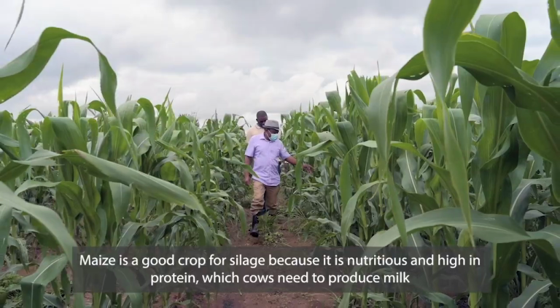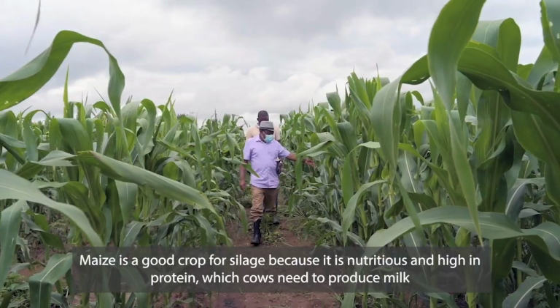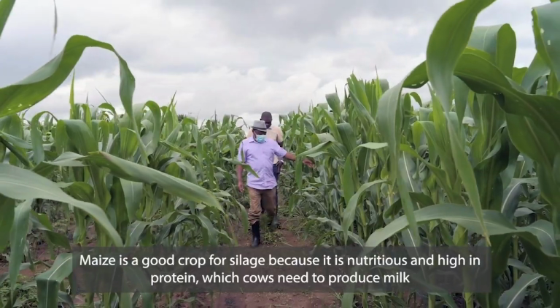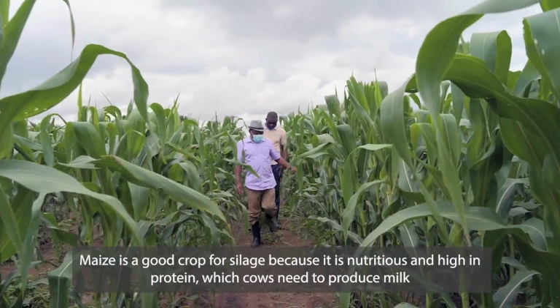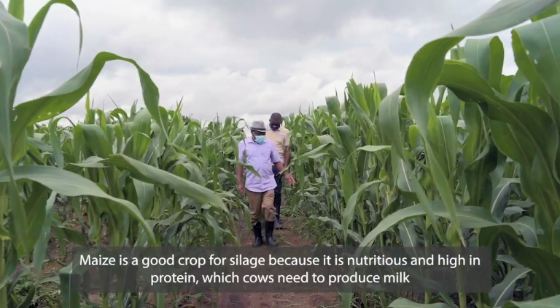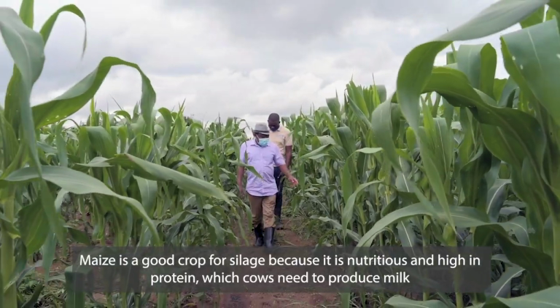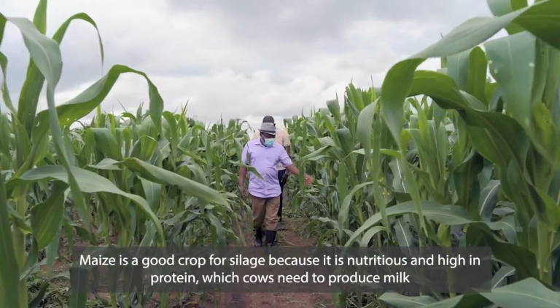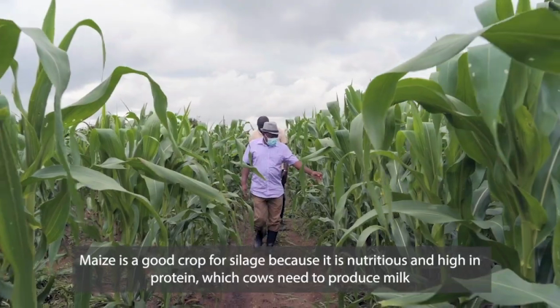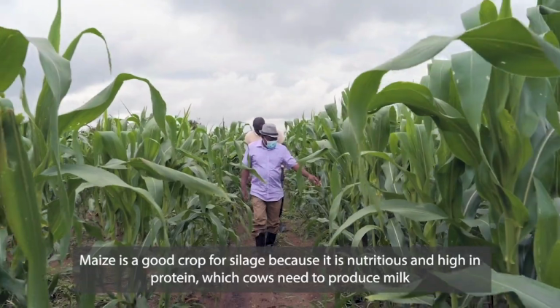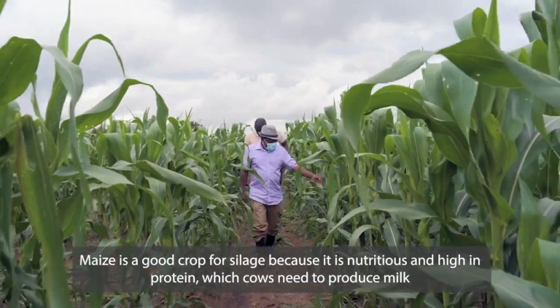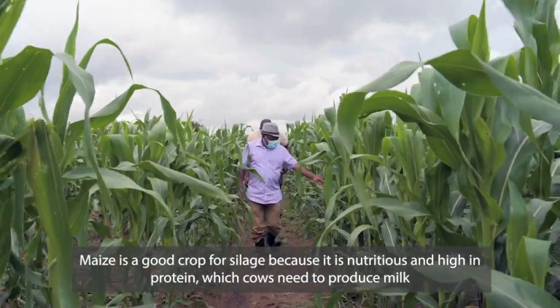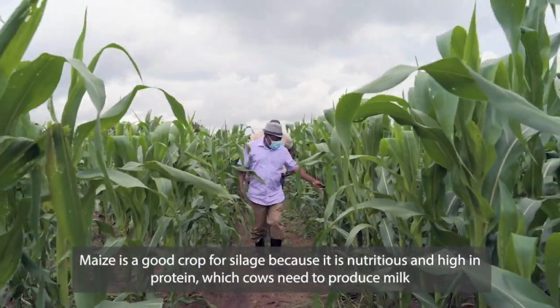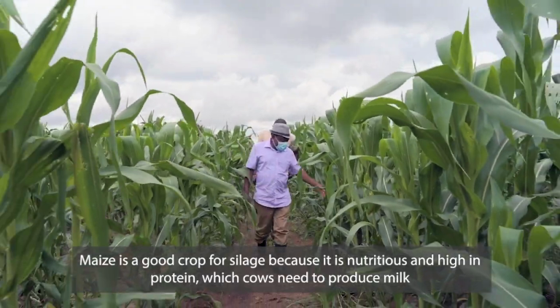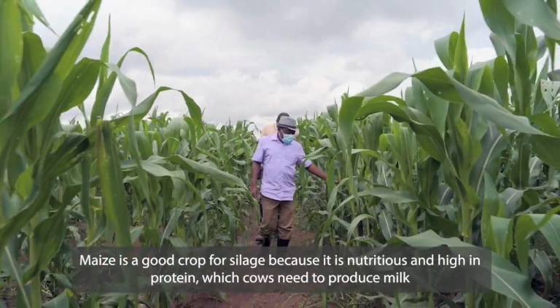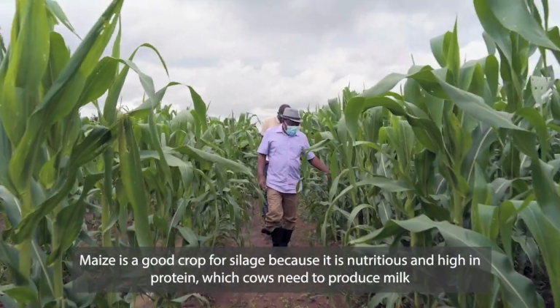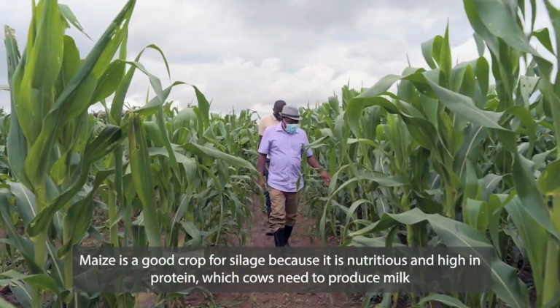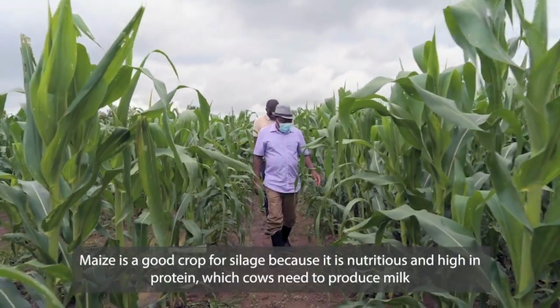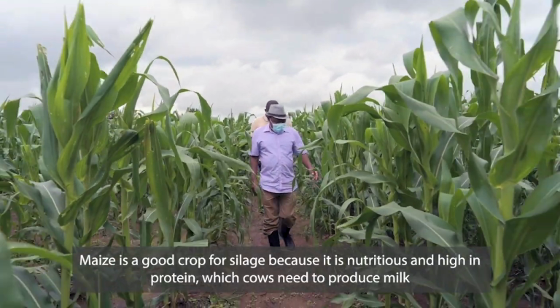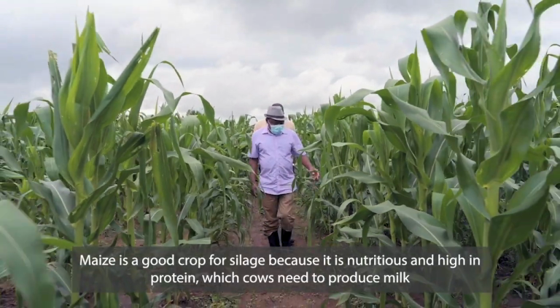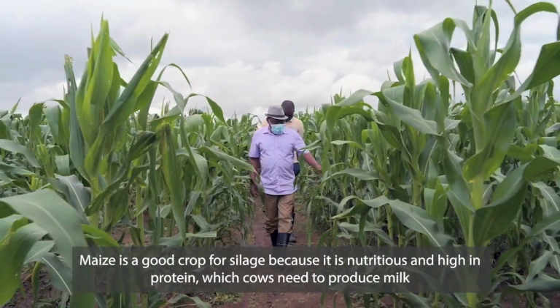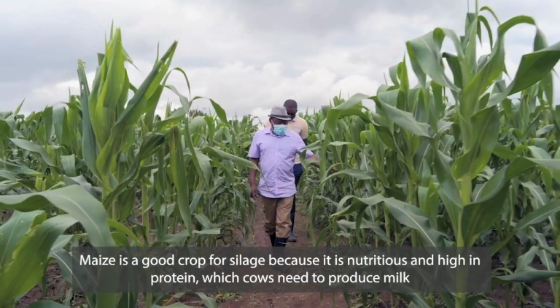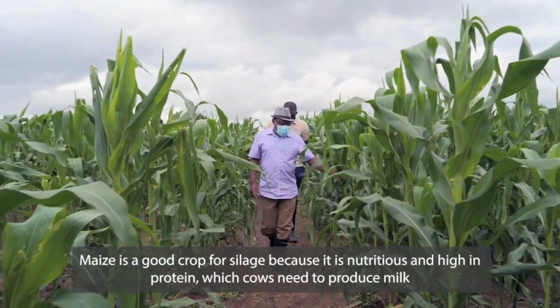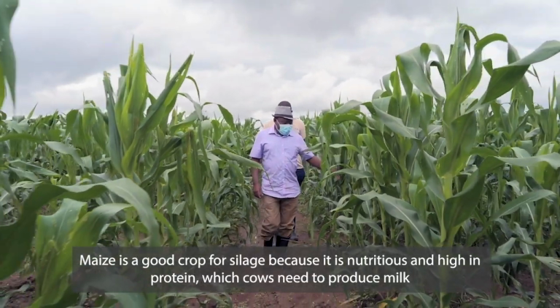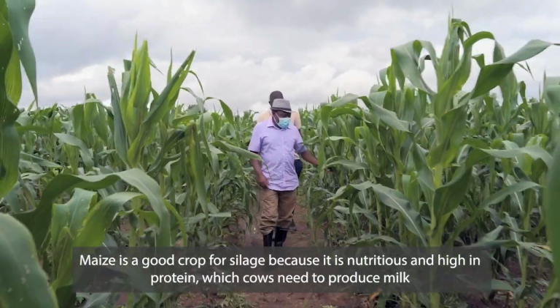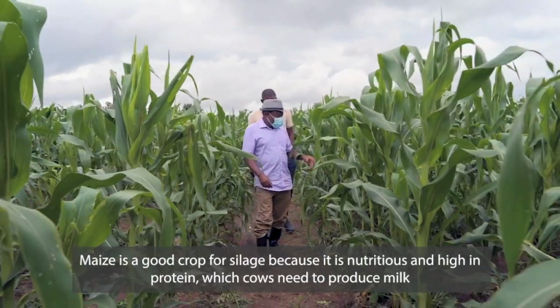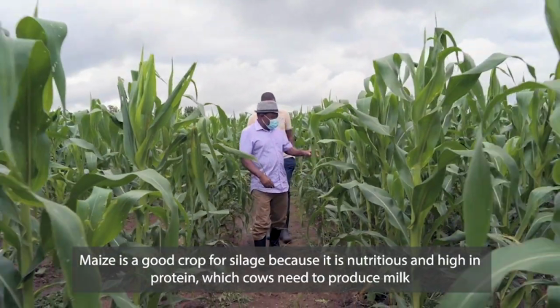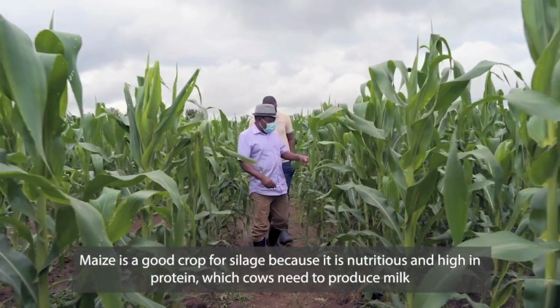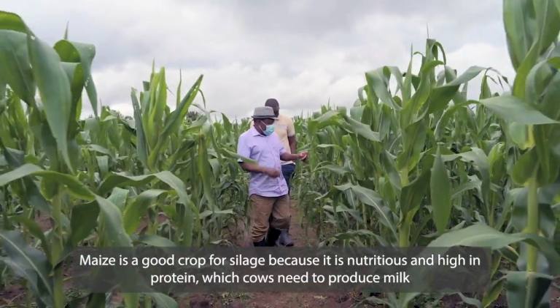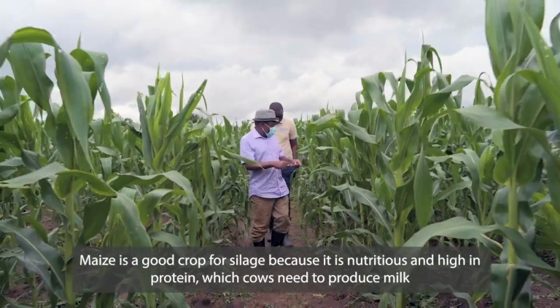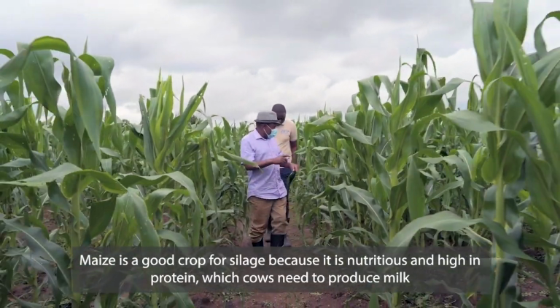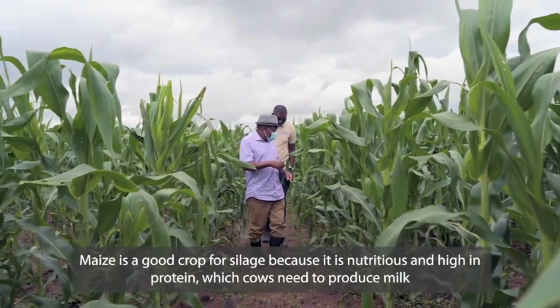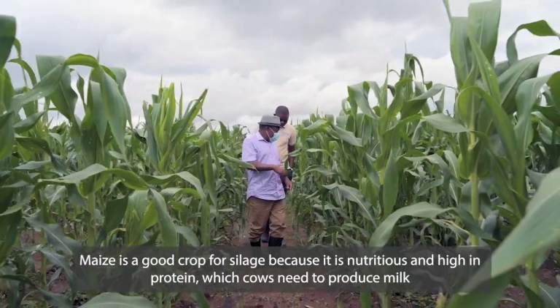Maize is a good crop for silage because it is nutritious and high in protein, which cows need to produce milk.